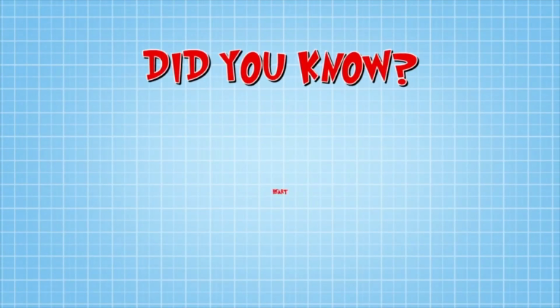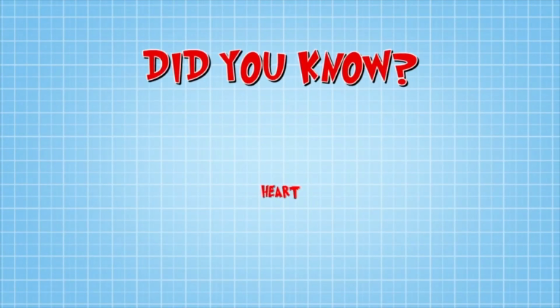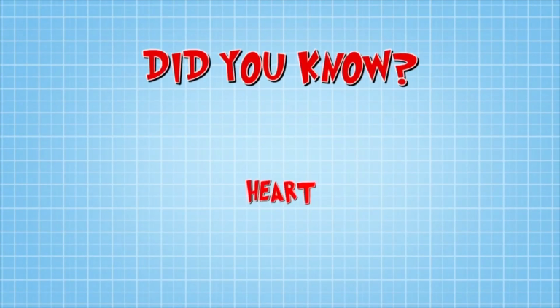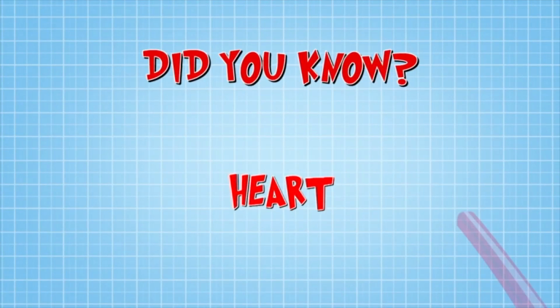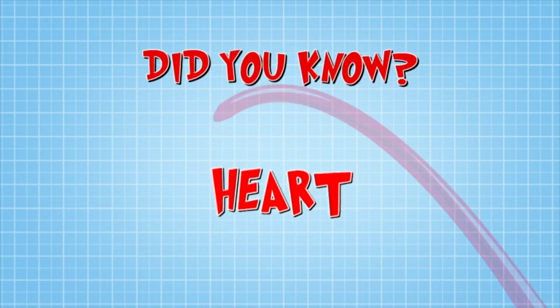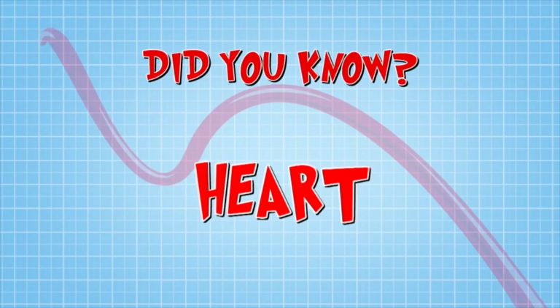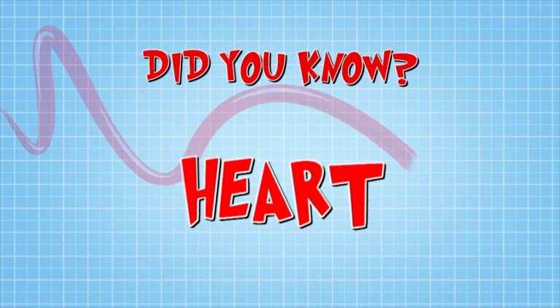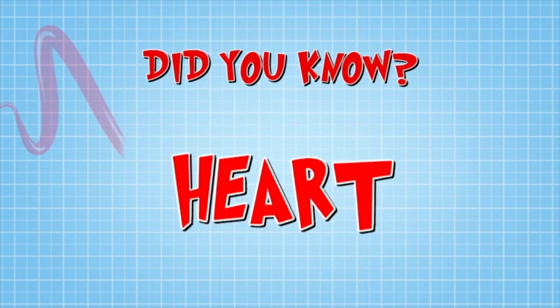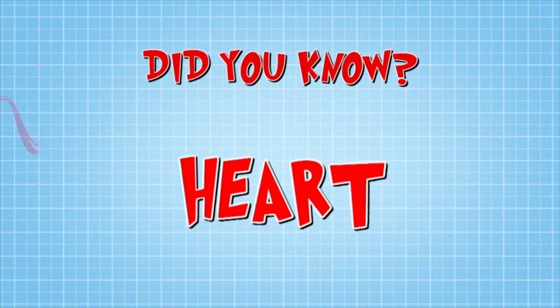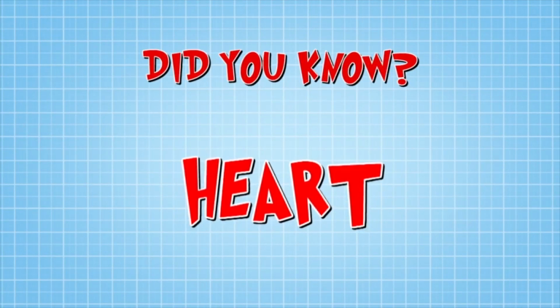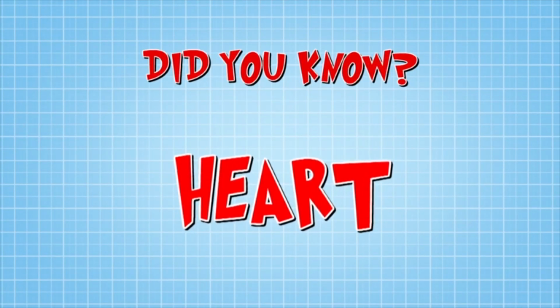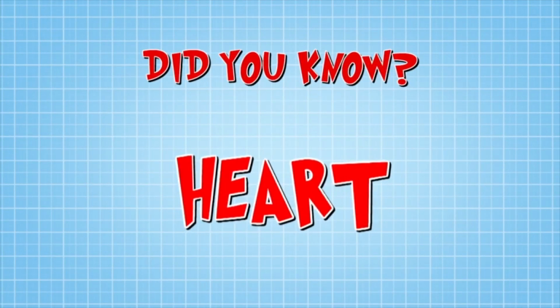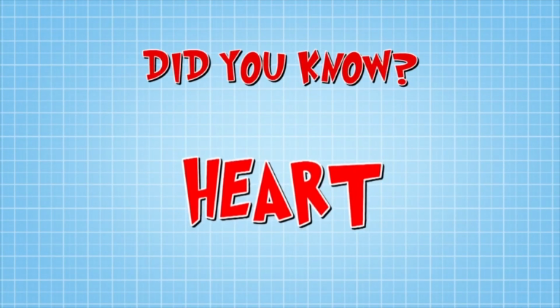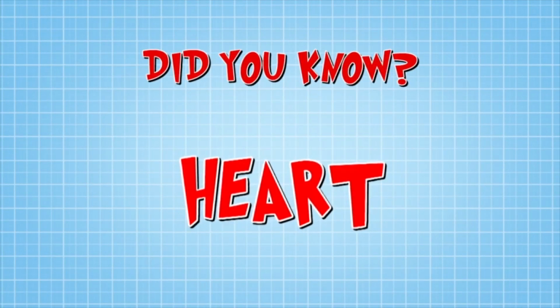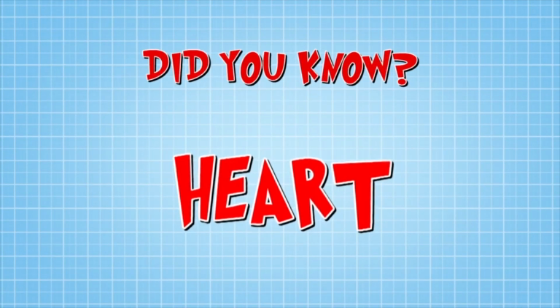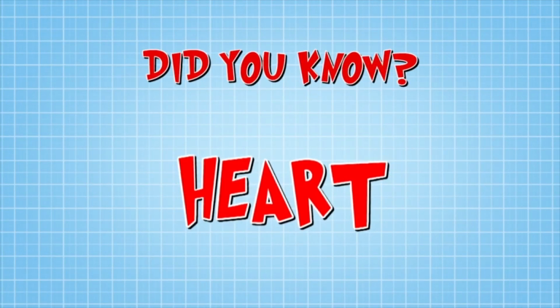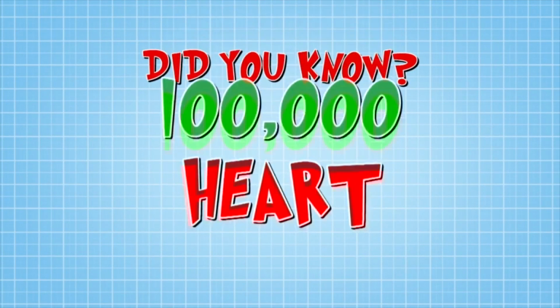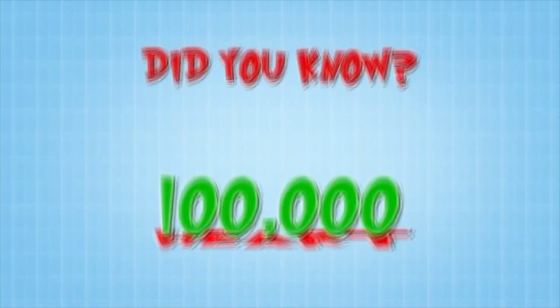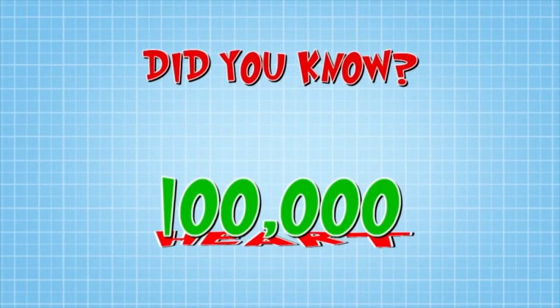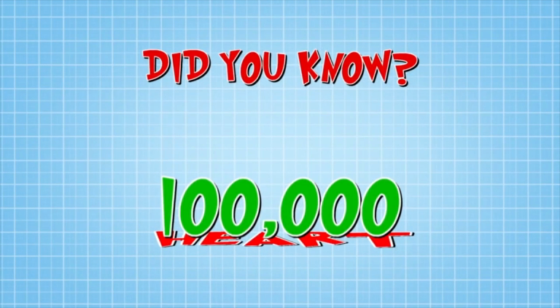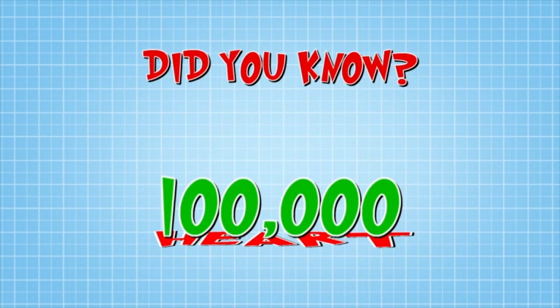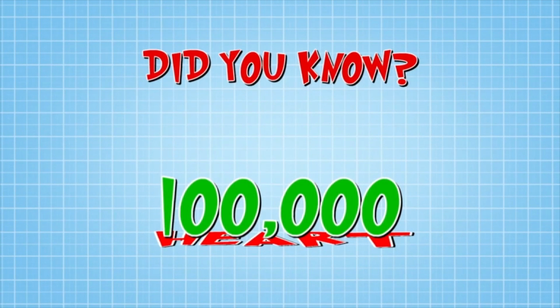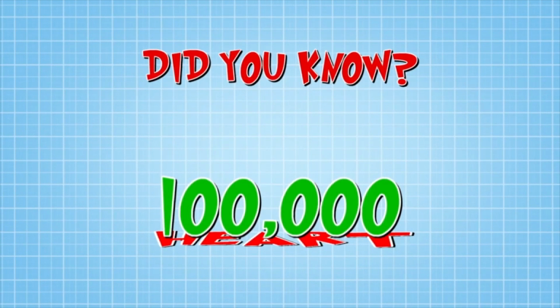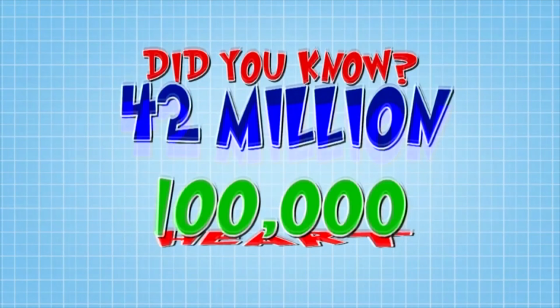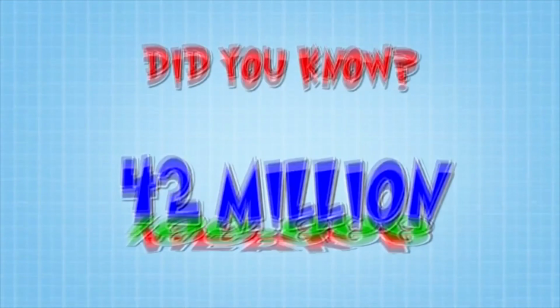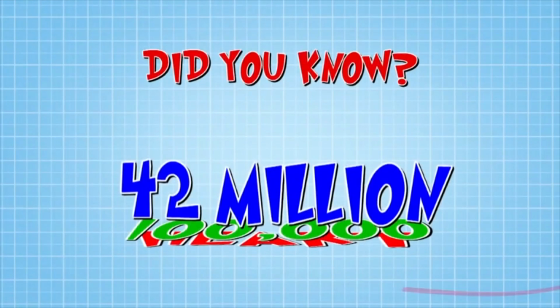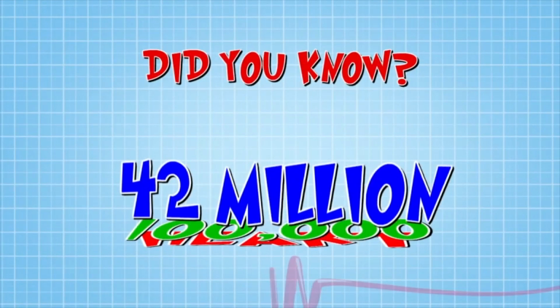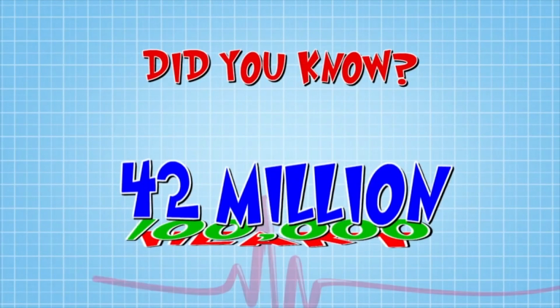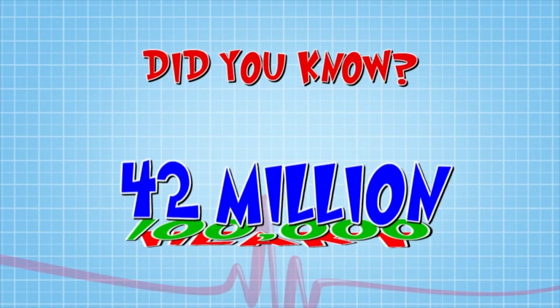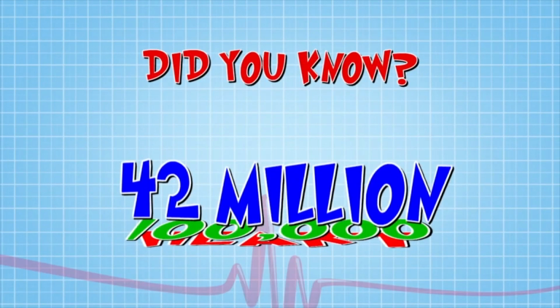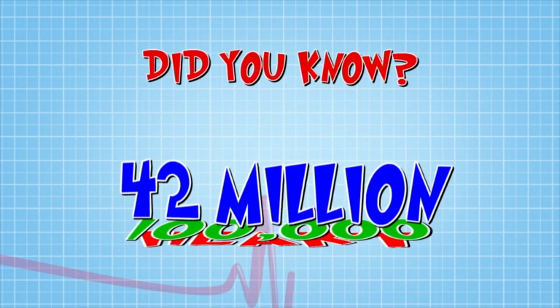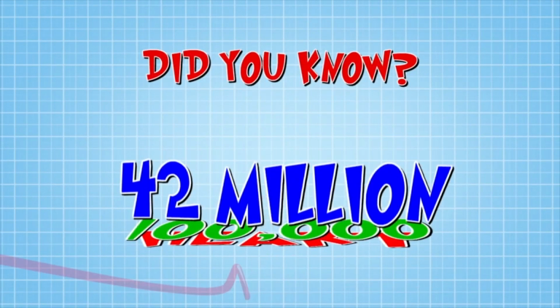Did you know your heart beats over a hundred thousand times a day? That's about 42 million times a year! Wow!